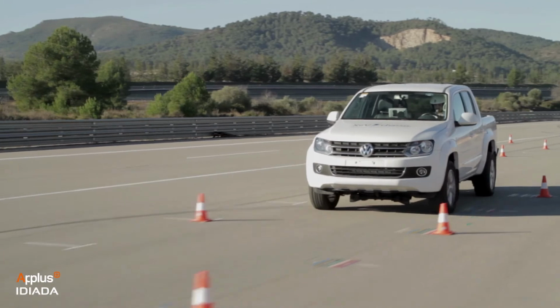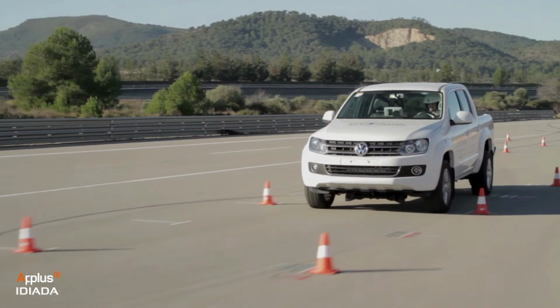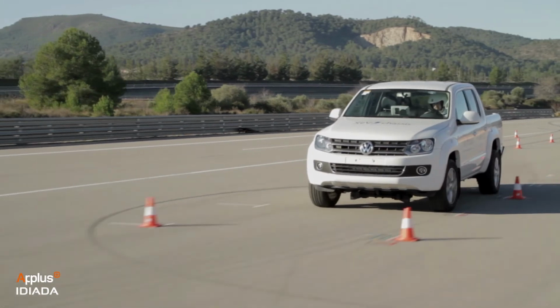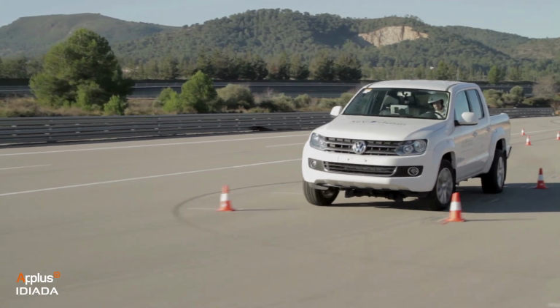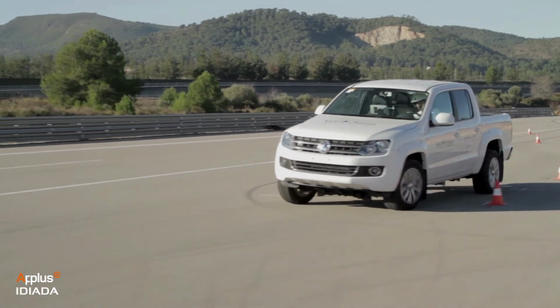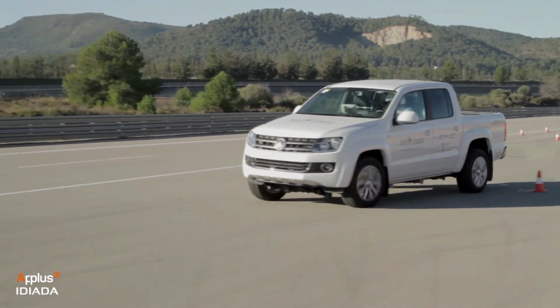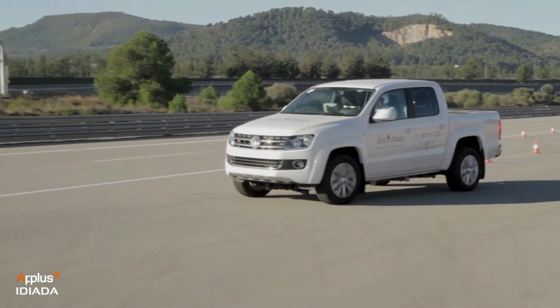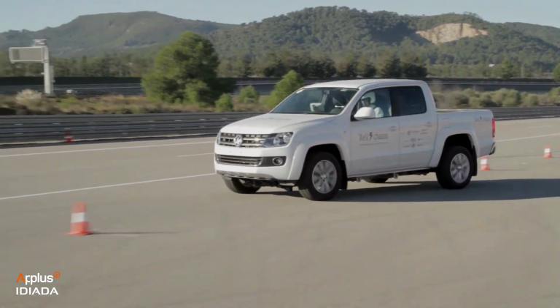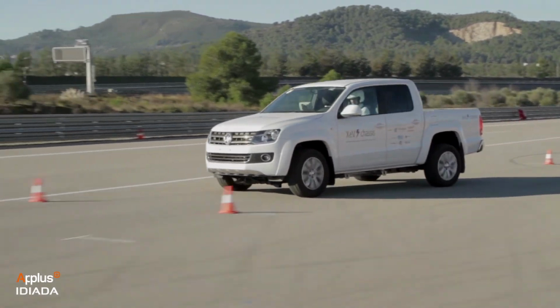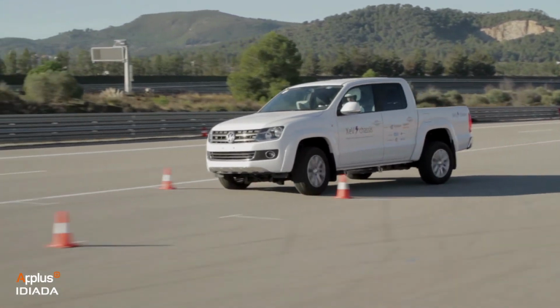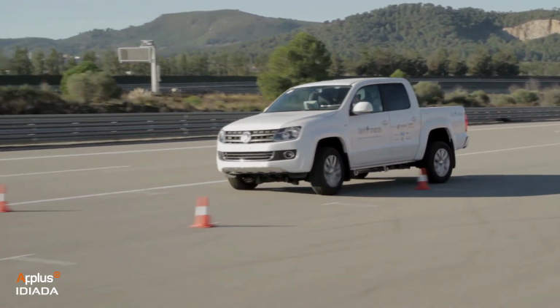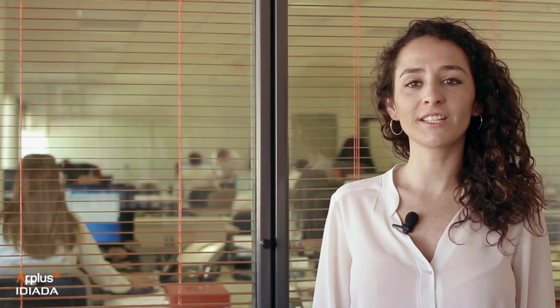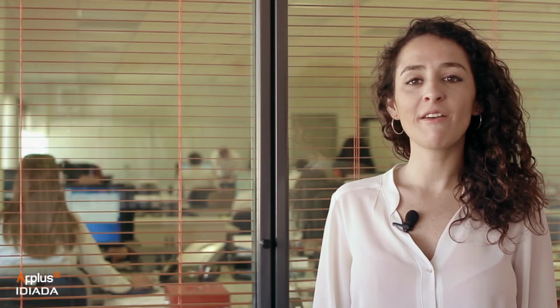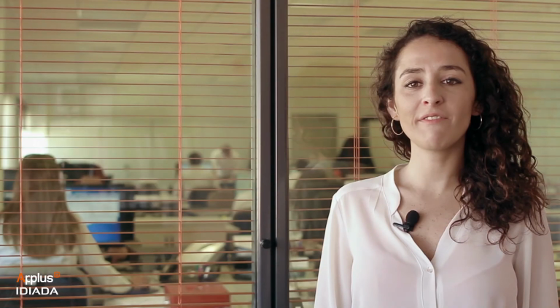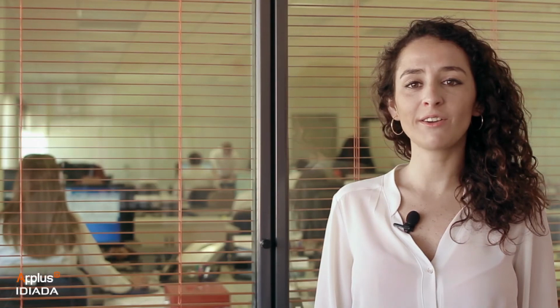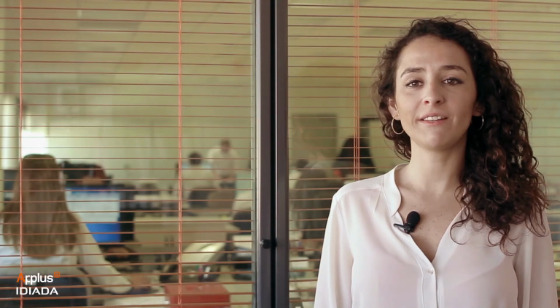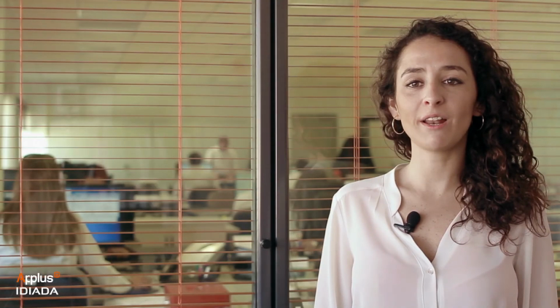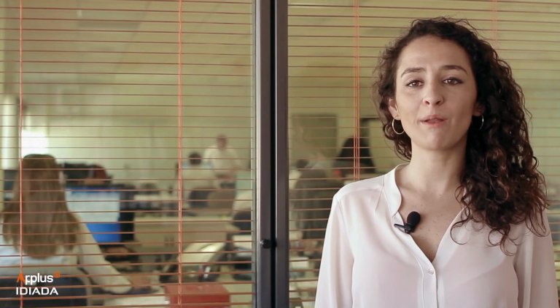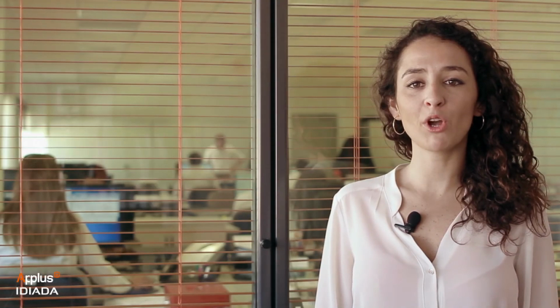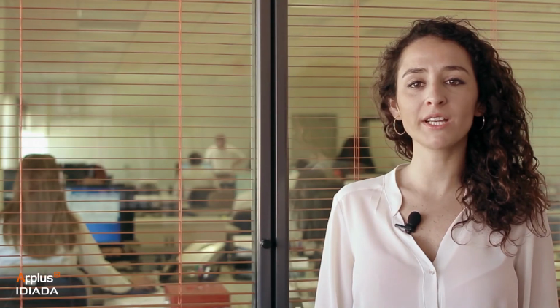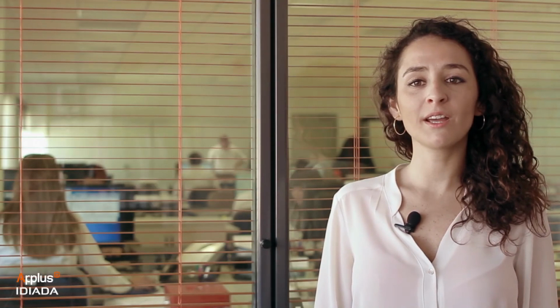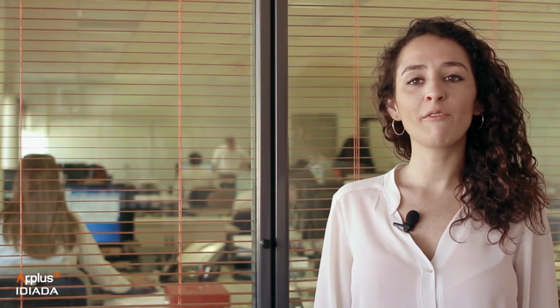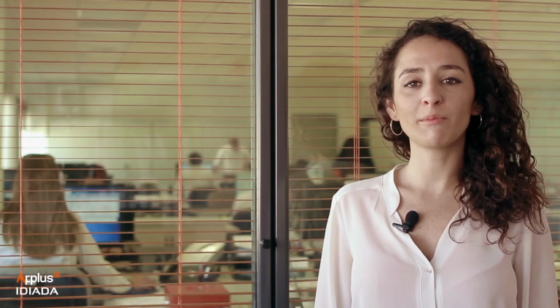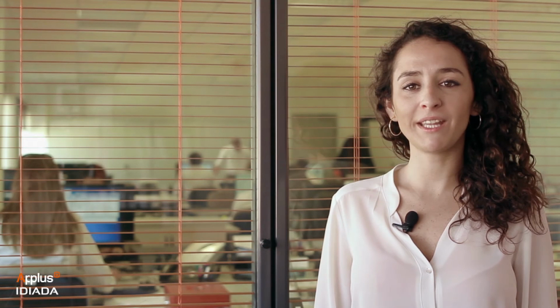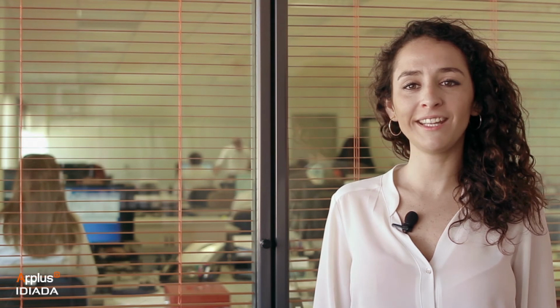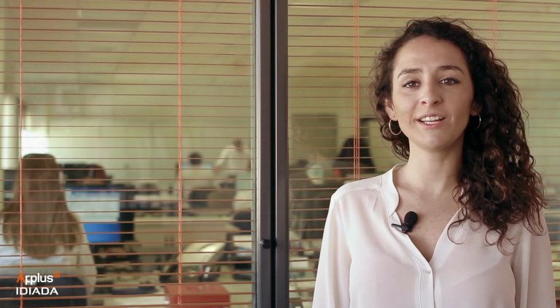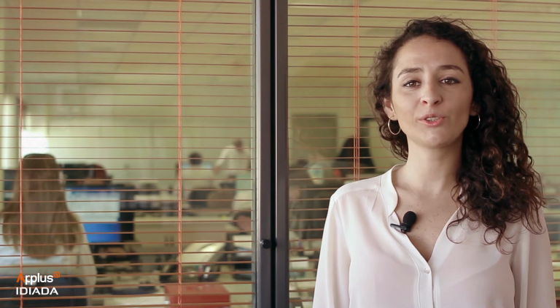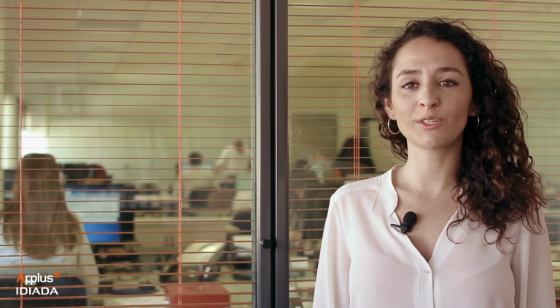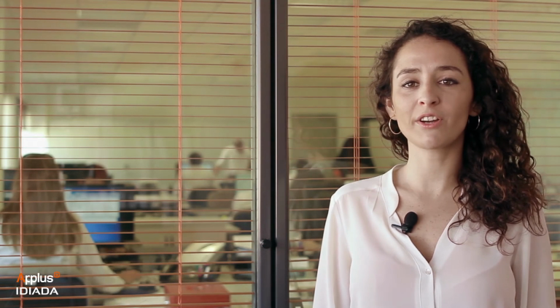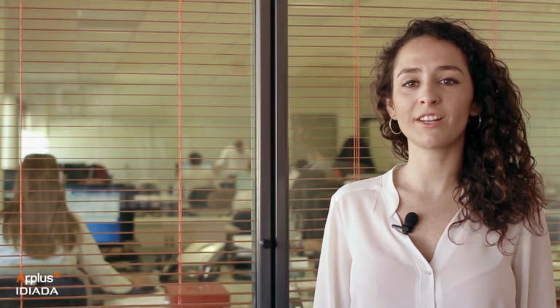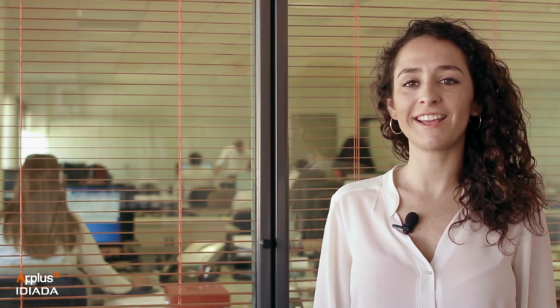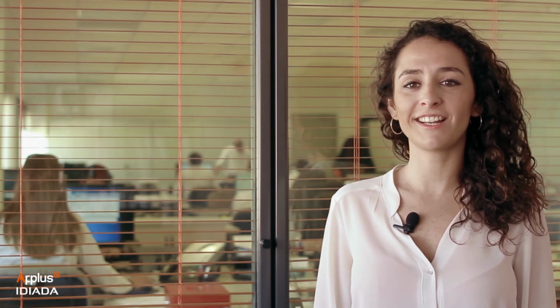This demonstrates to our clients that we conduct vehicle development projects from the beginning towards functional excellence.